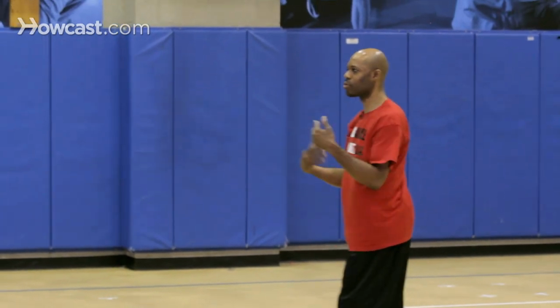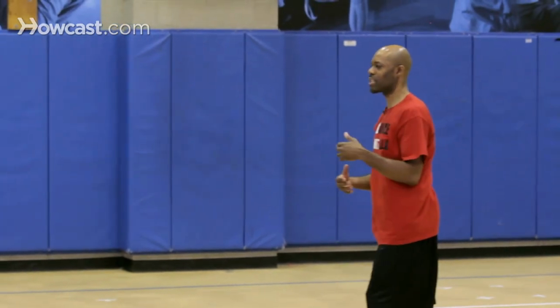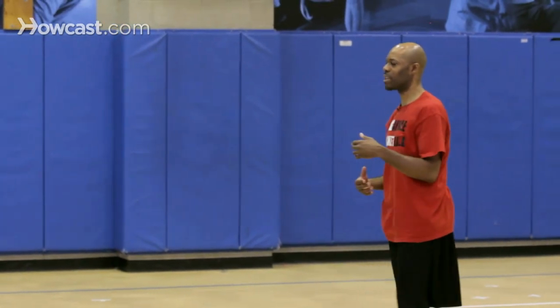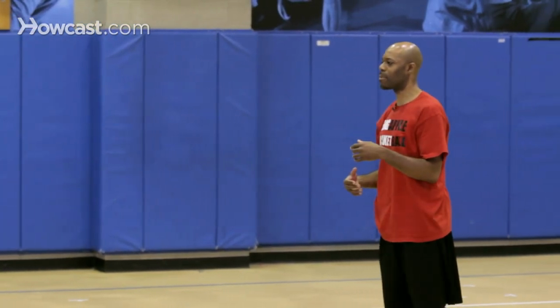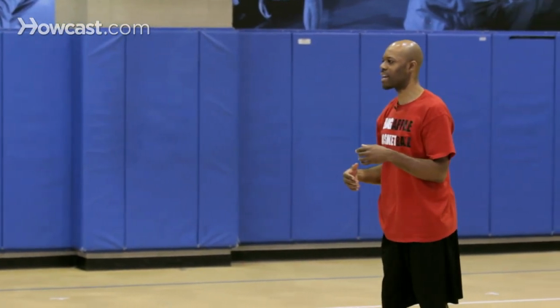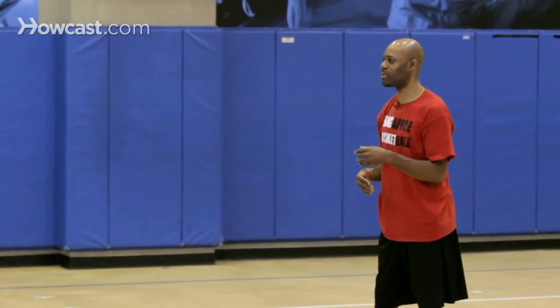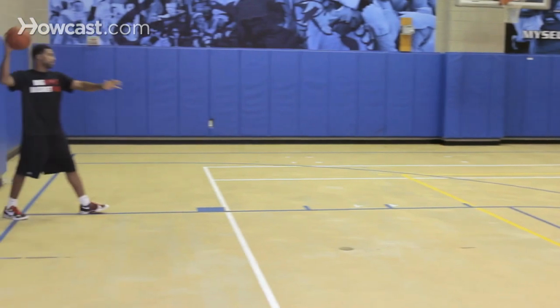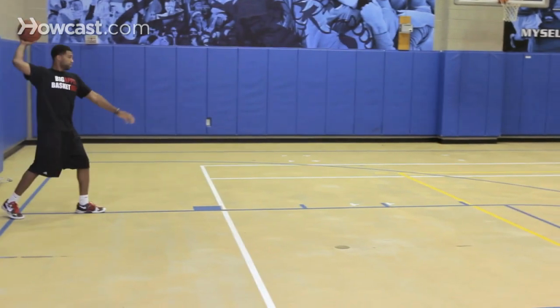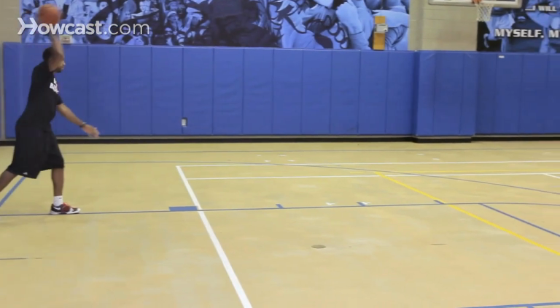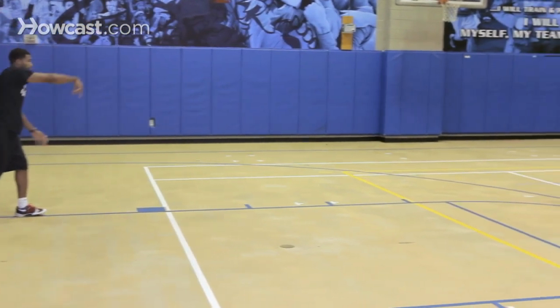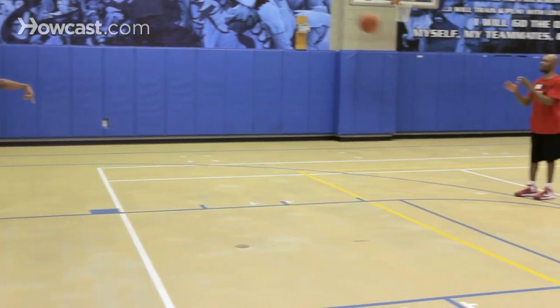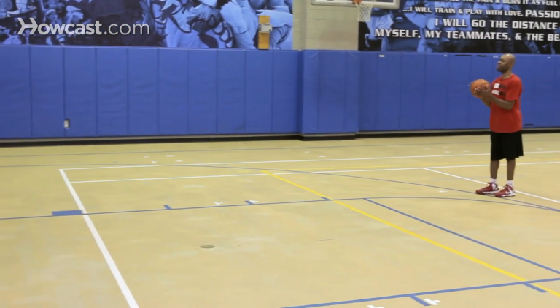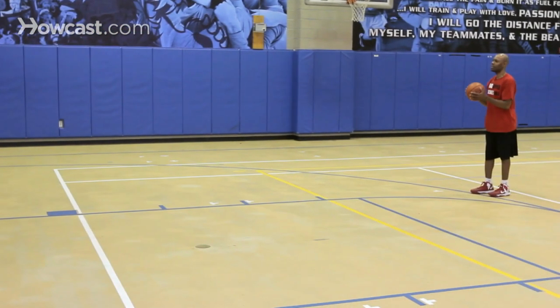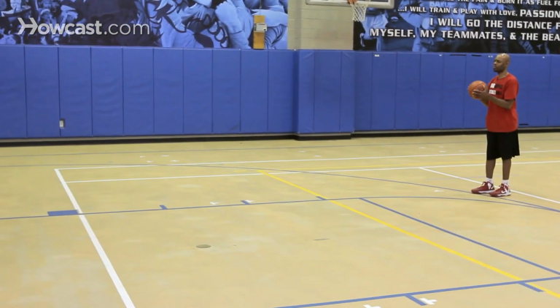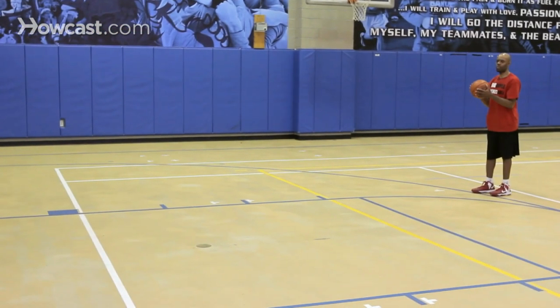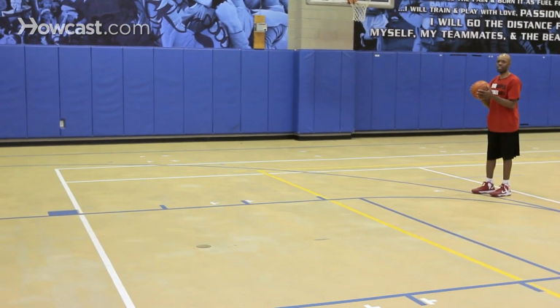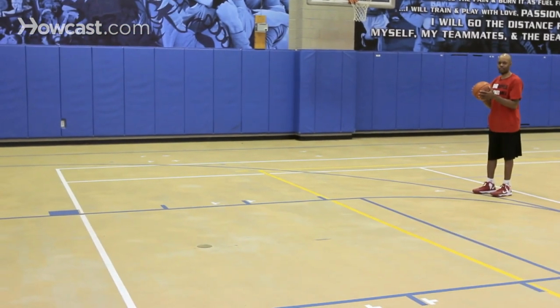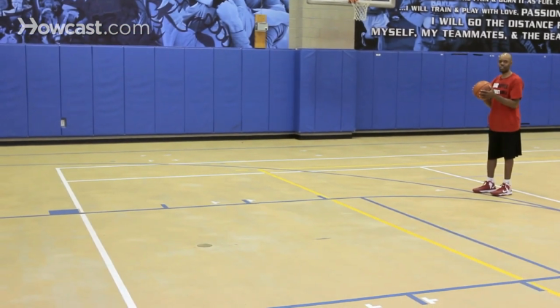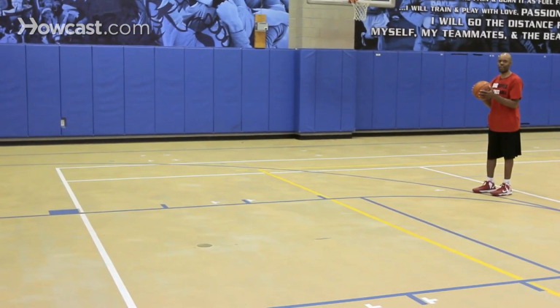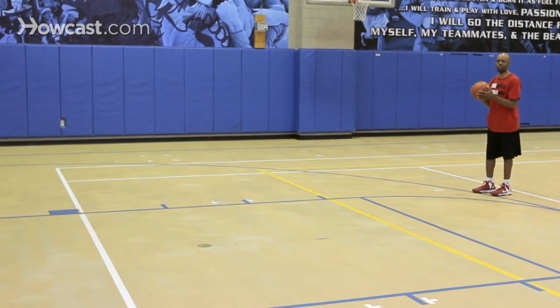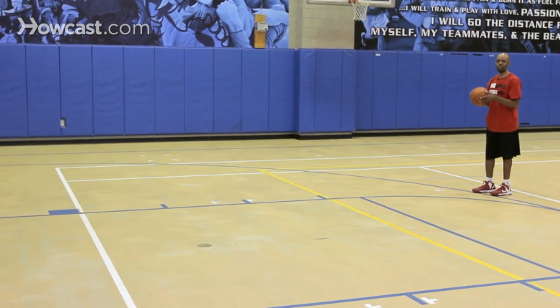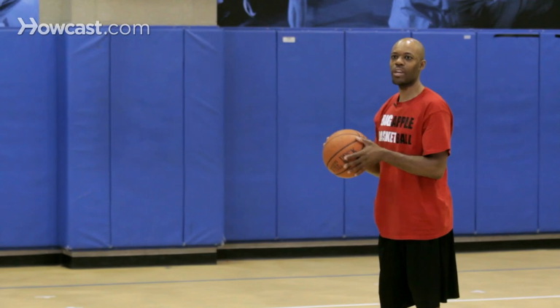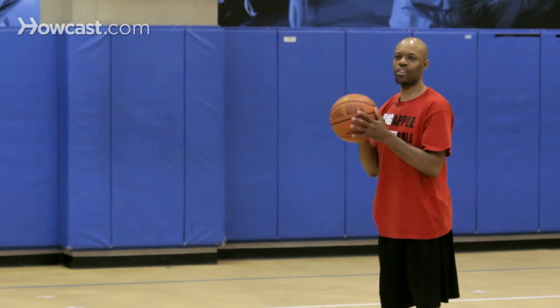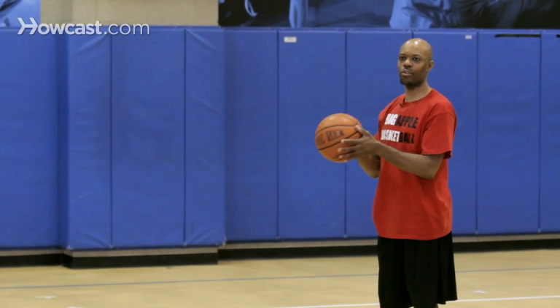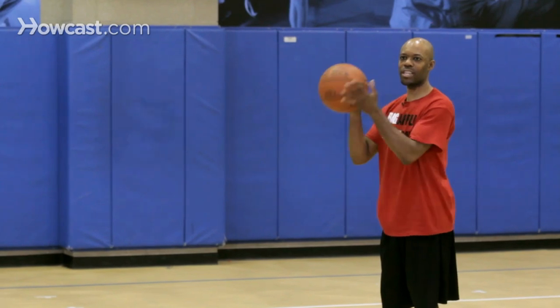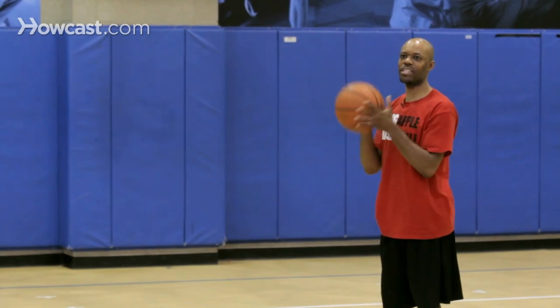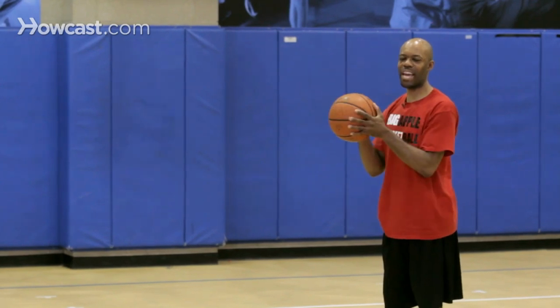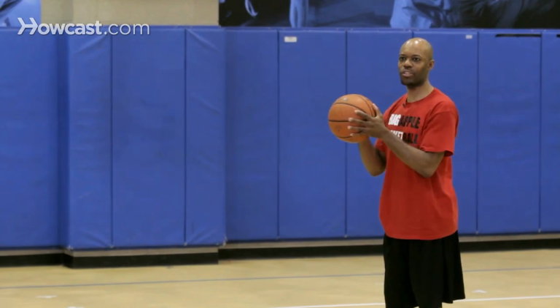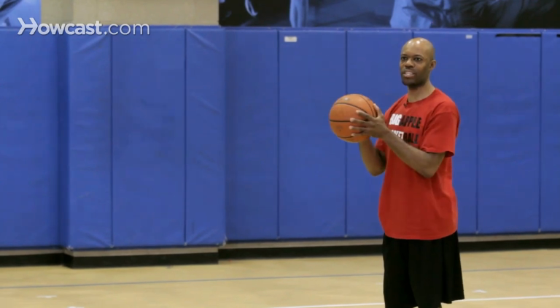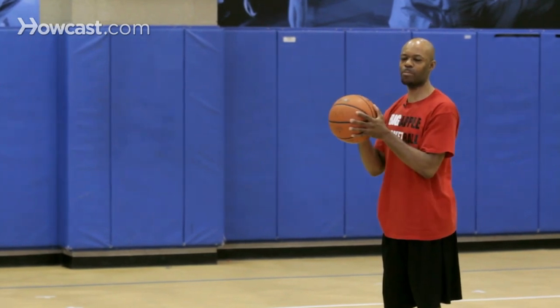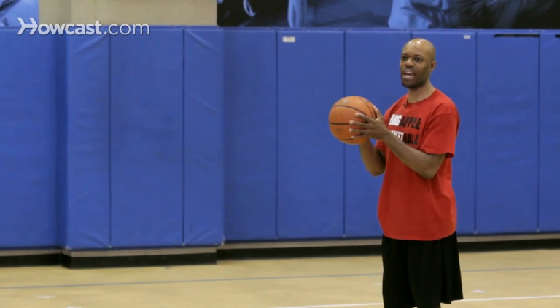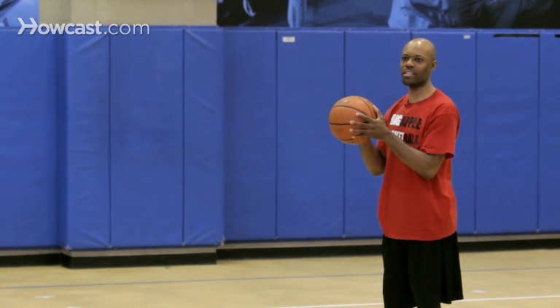George will do the same thing coming back to me. He's stepping and throwing — very good follow through — and you notice that there's accuracy in these passes.